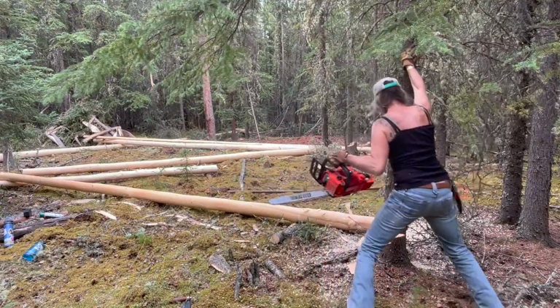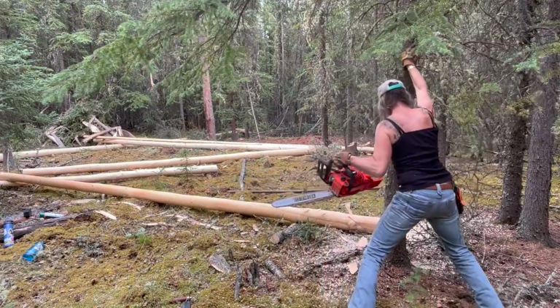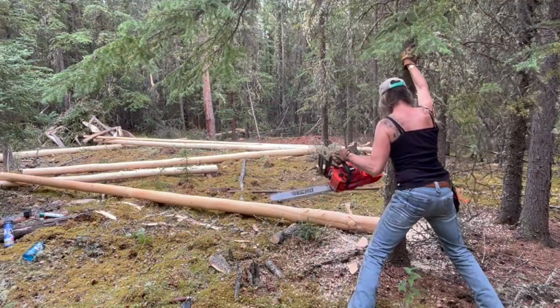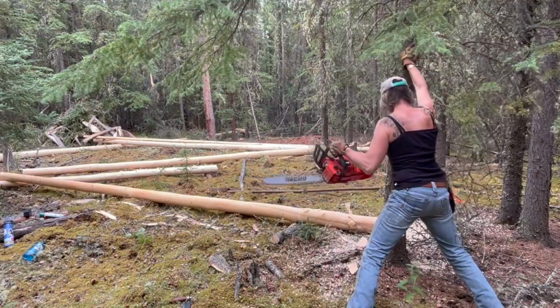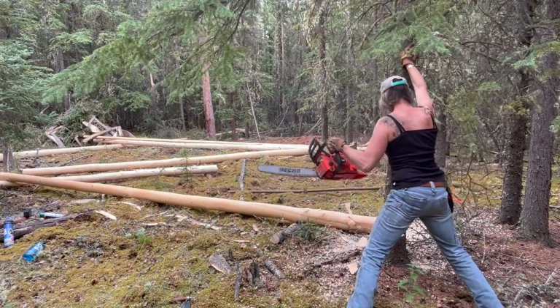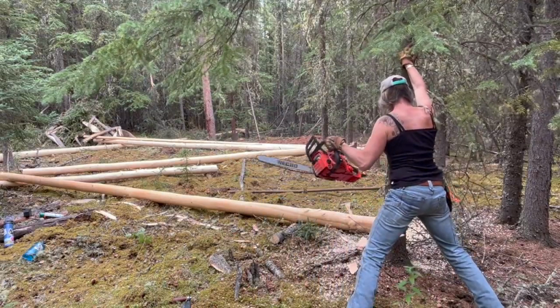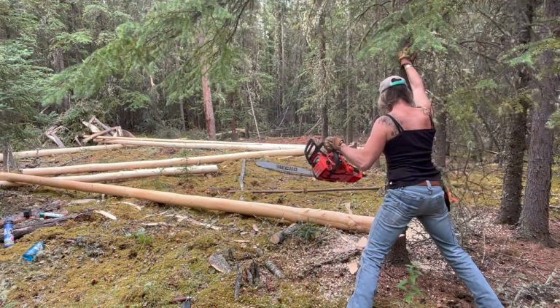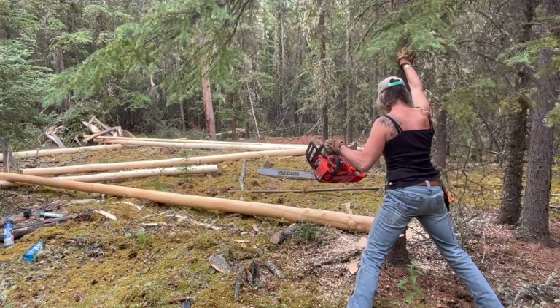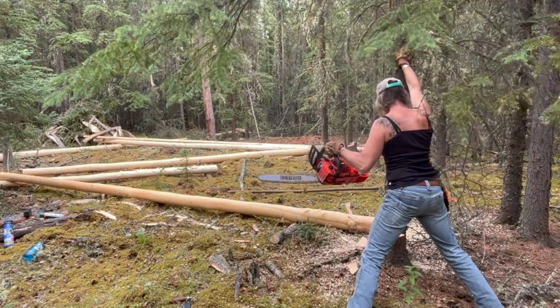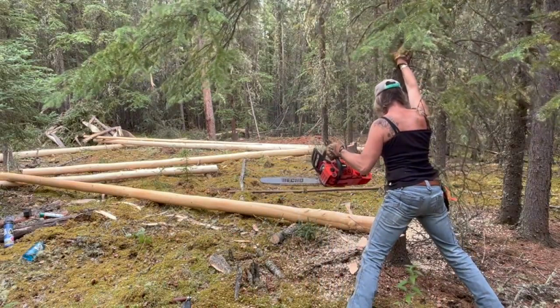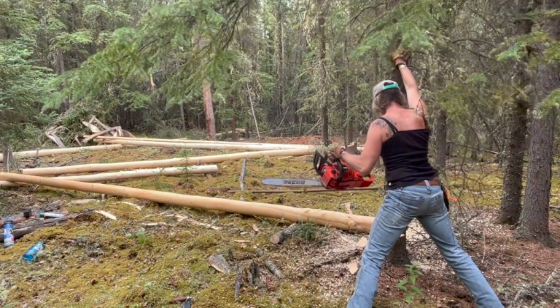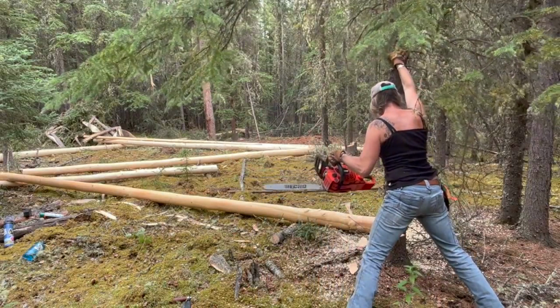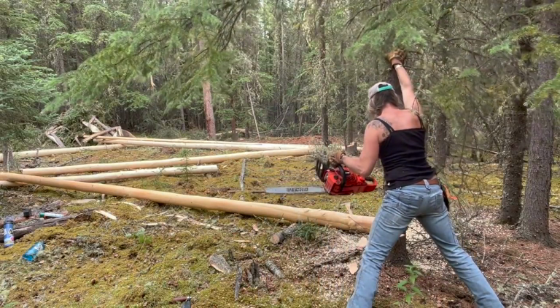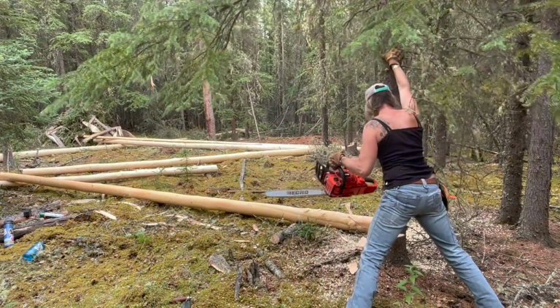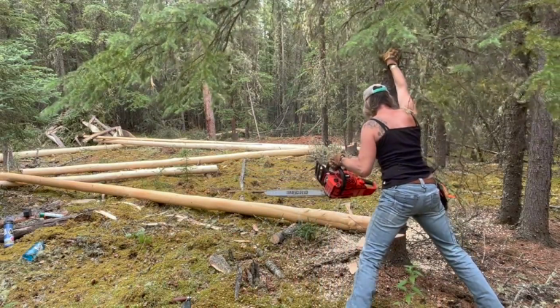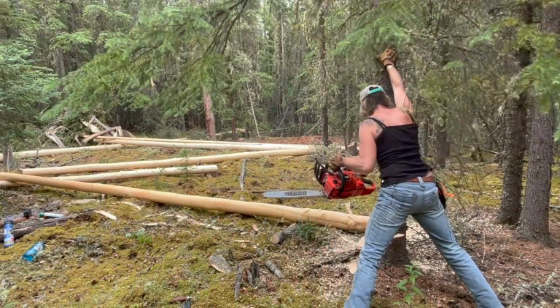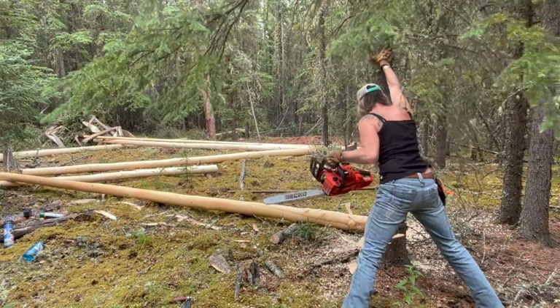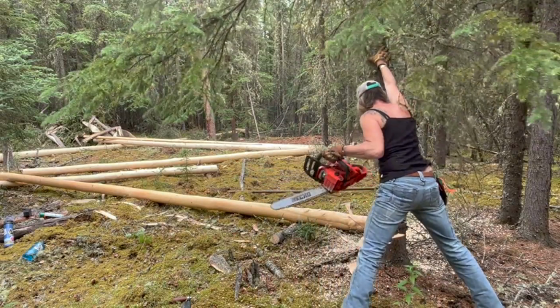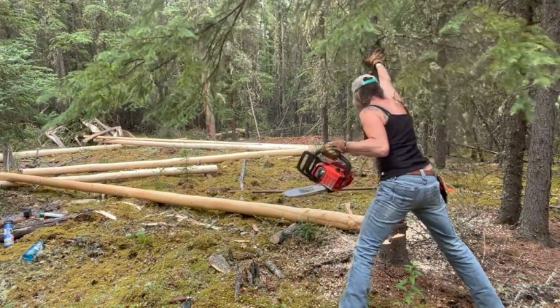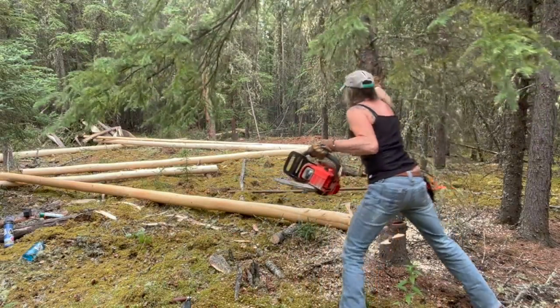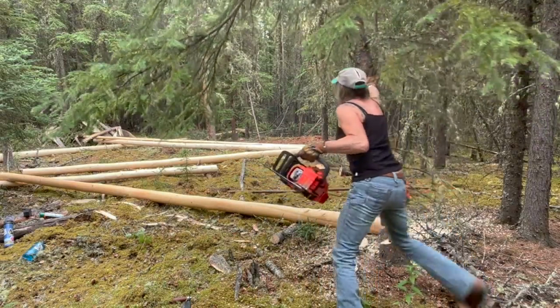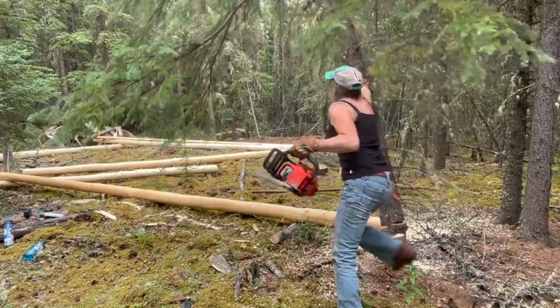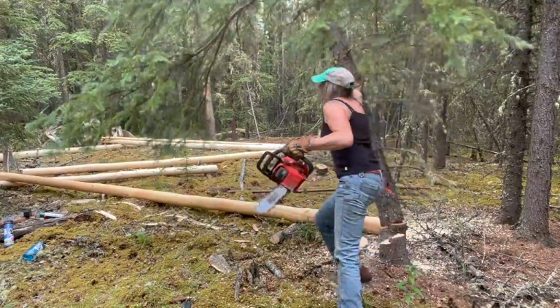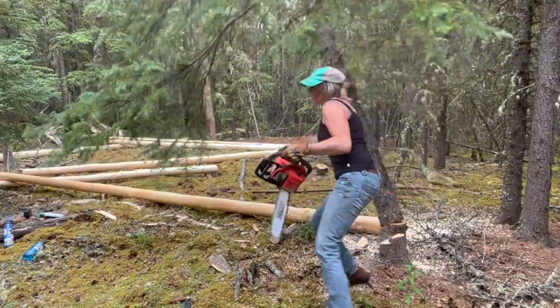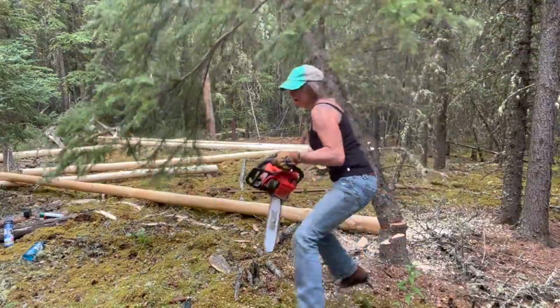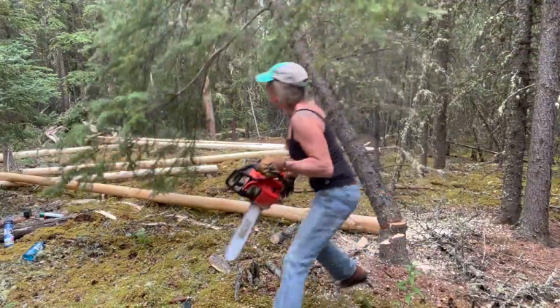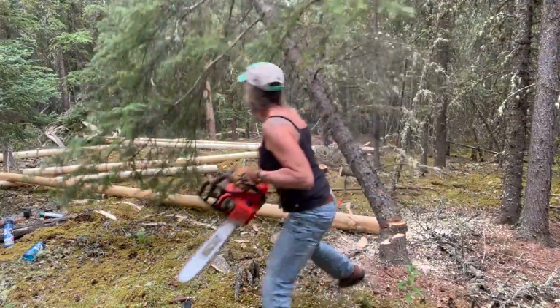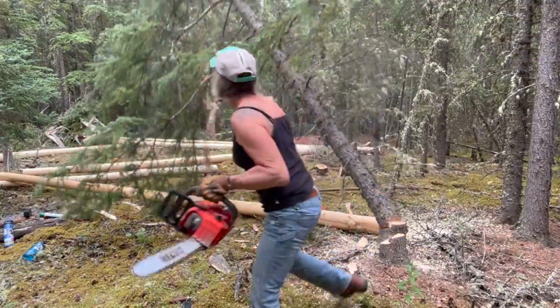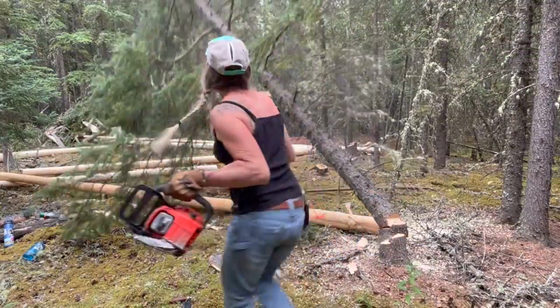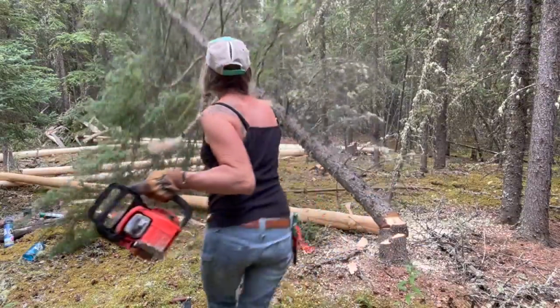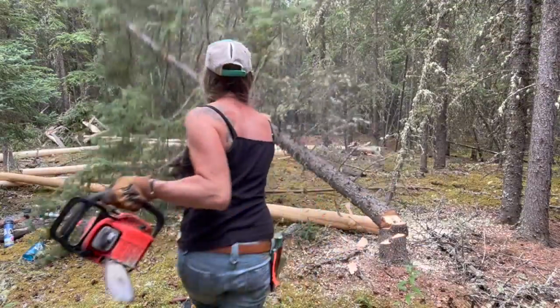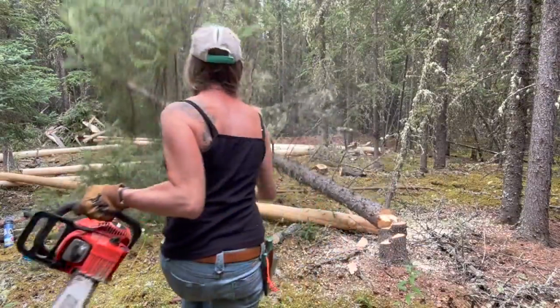I wouldn't have jumped behind that tree if I didn't know I could push it over. It really wasn't that big.